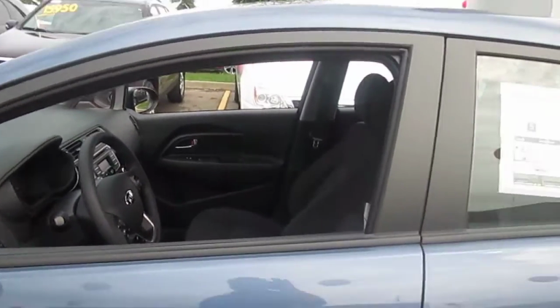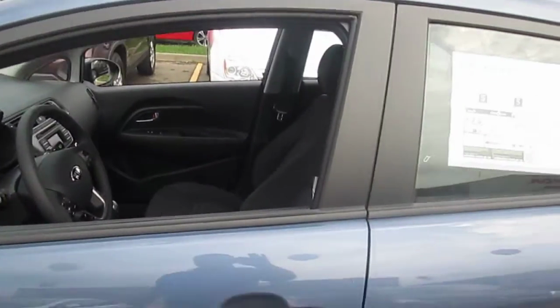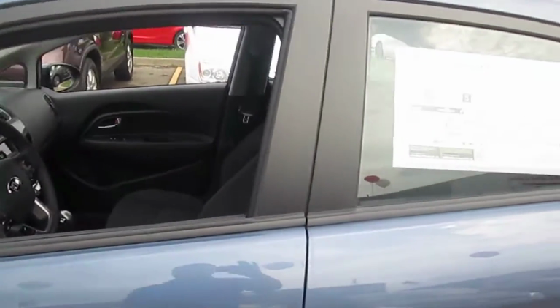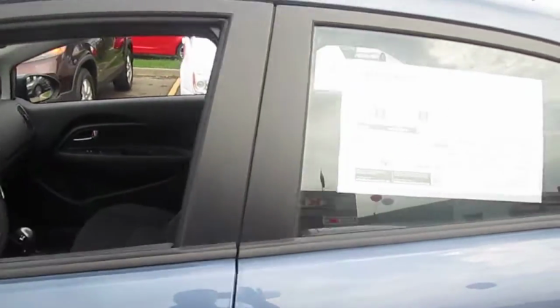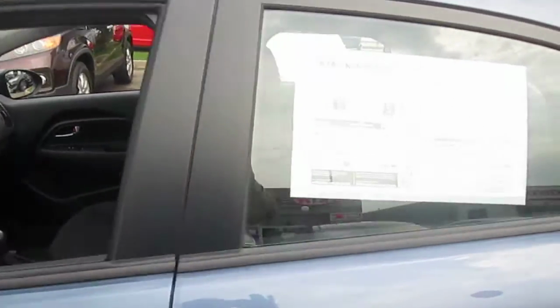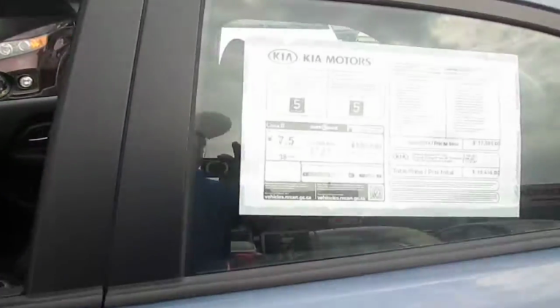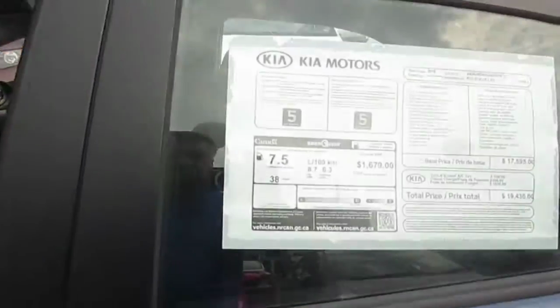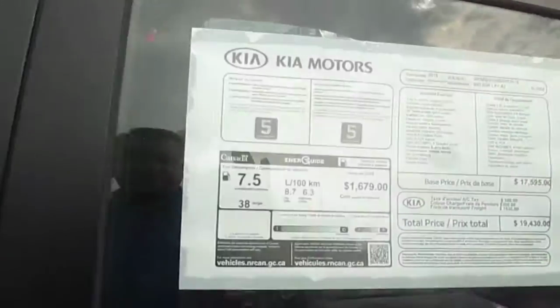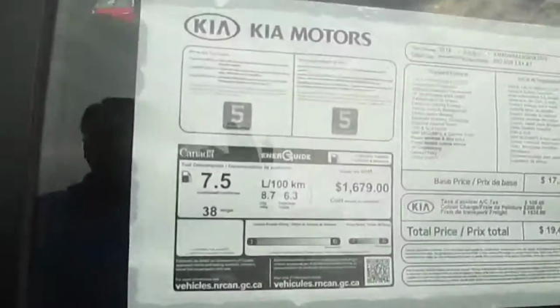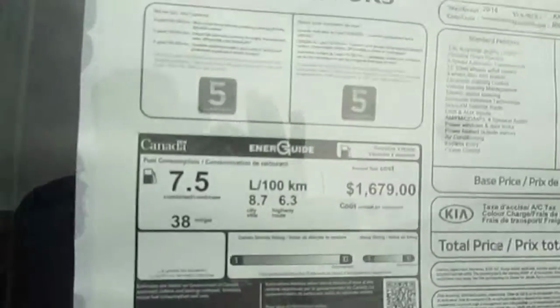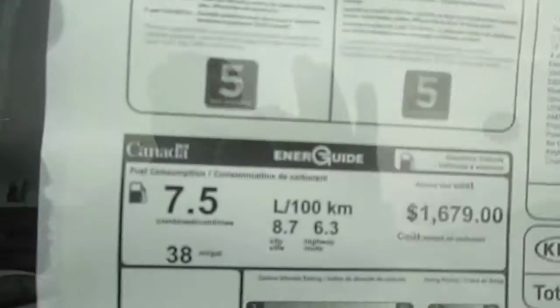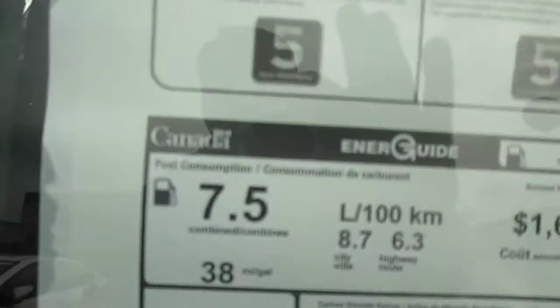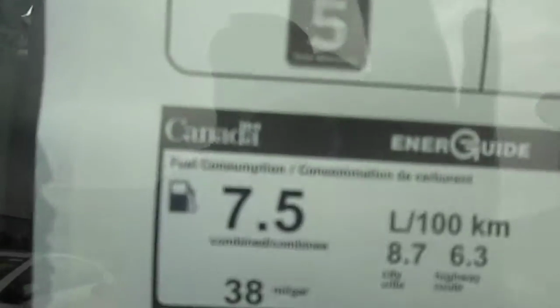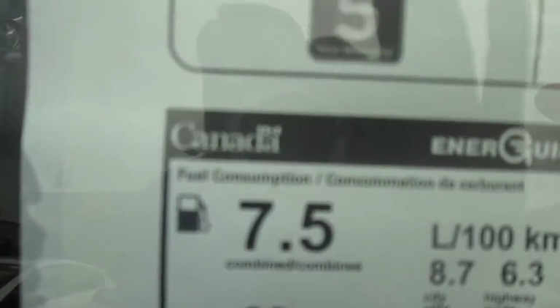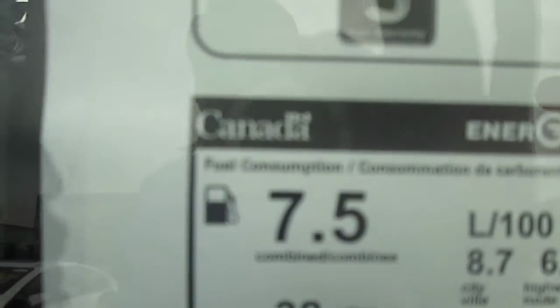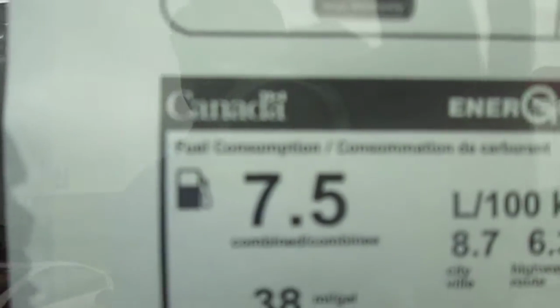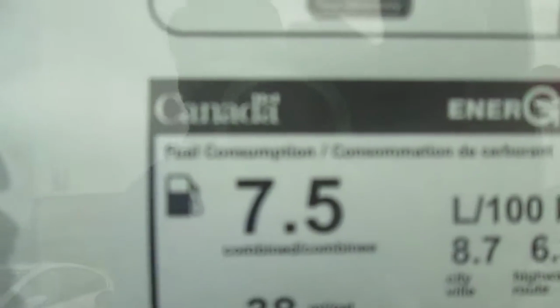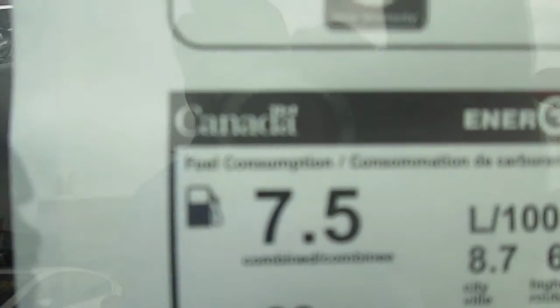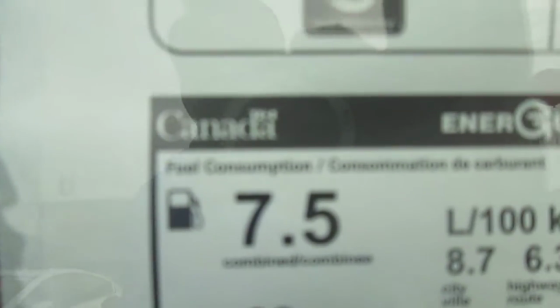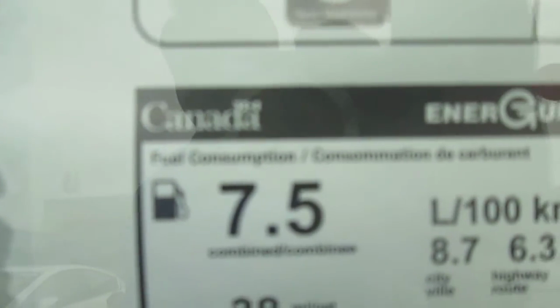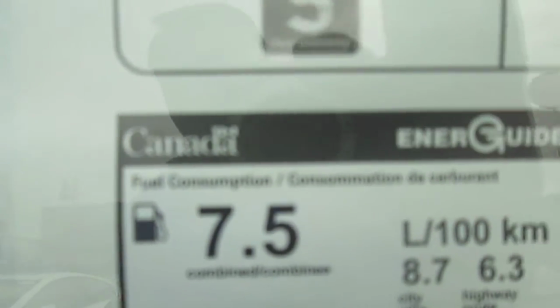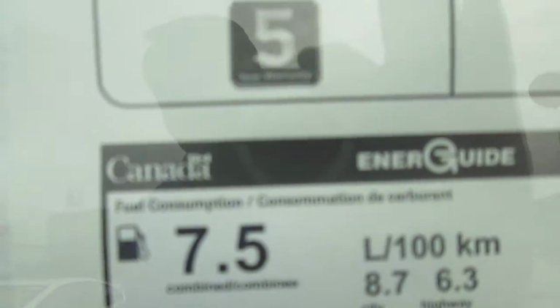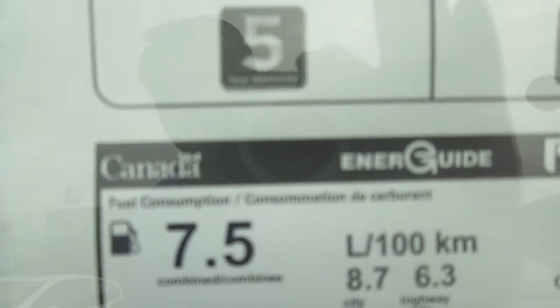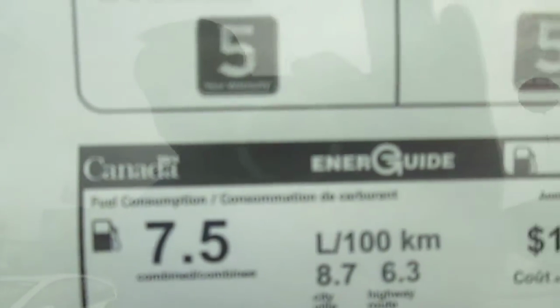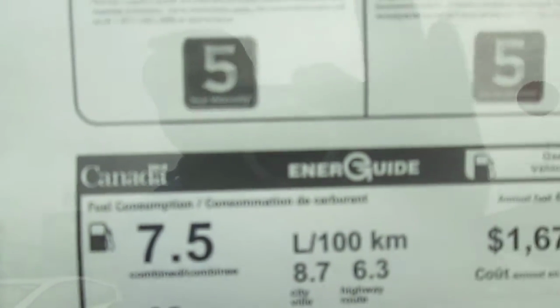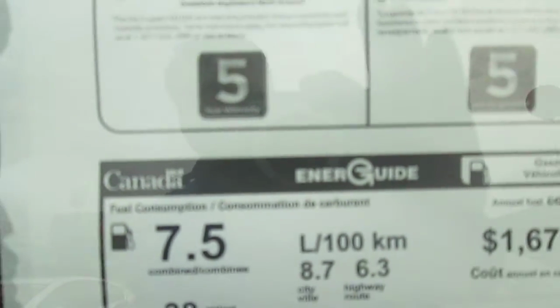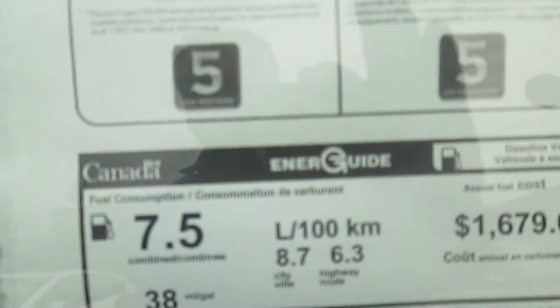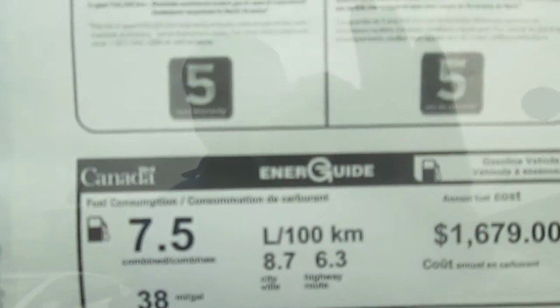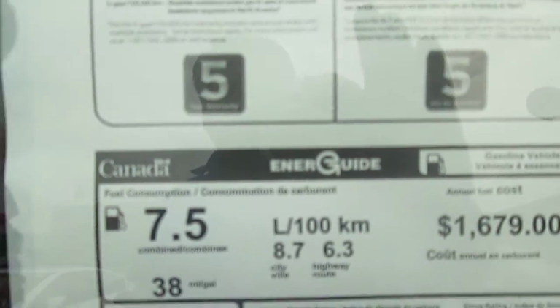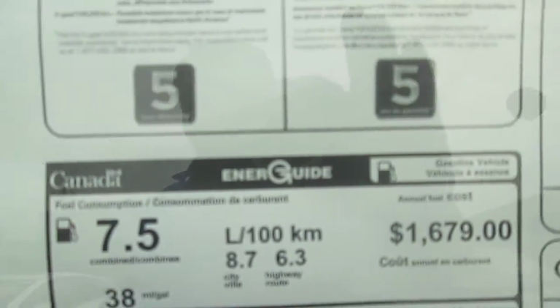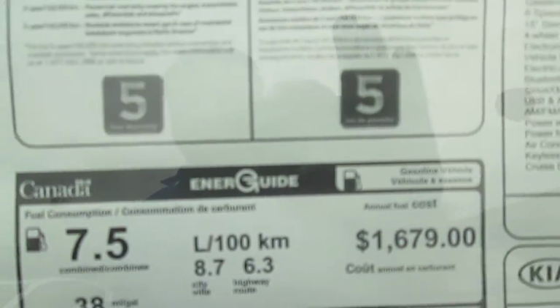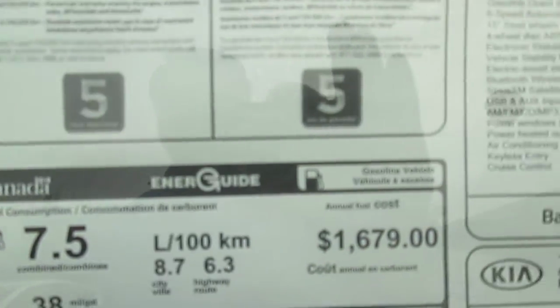I'll show you the fuel economy — it's pretty good. The average is 7.5 liters per hundred kilometers.